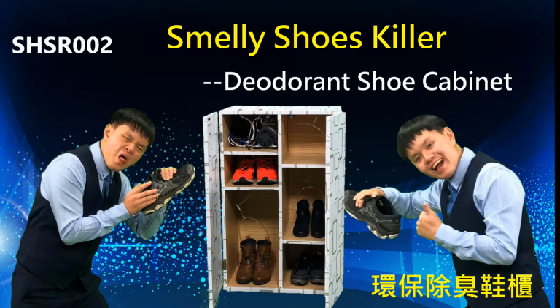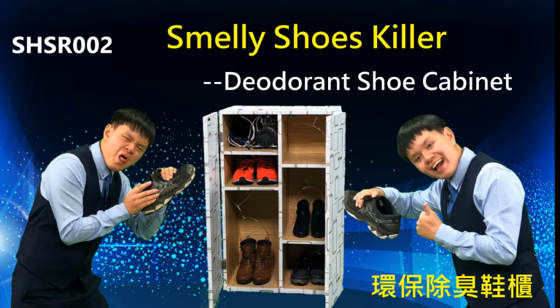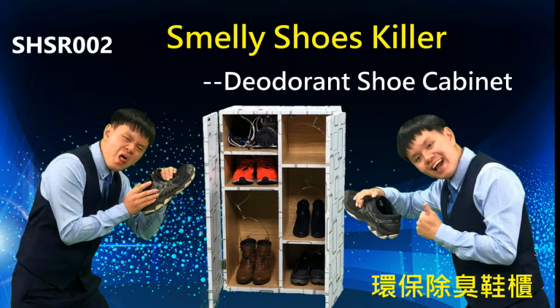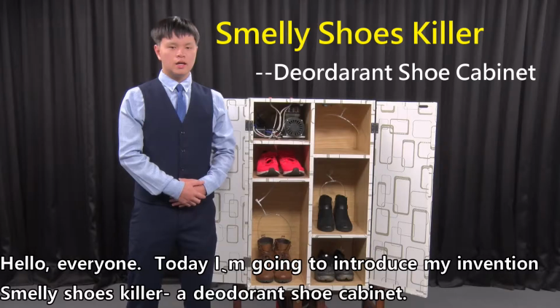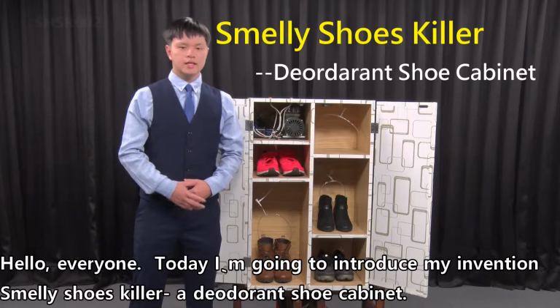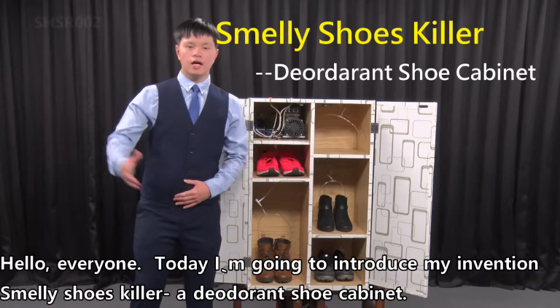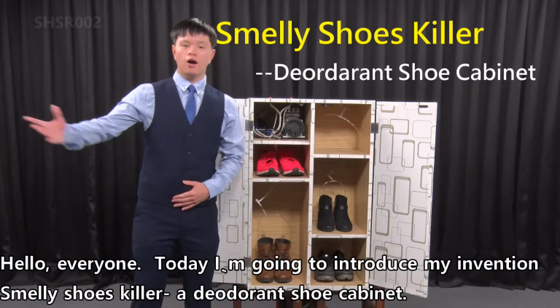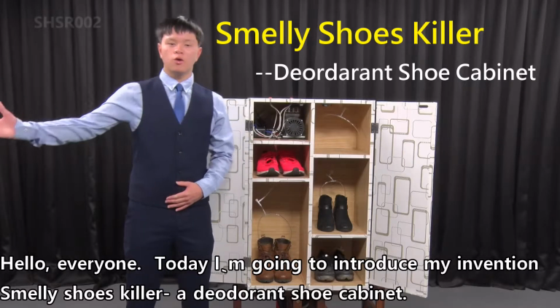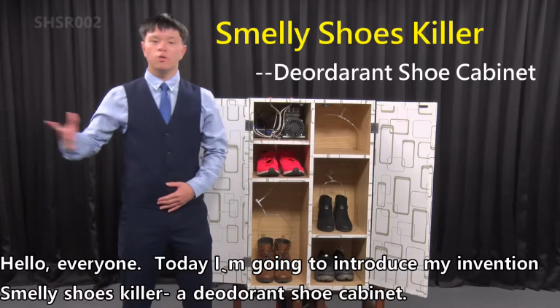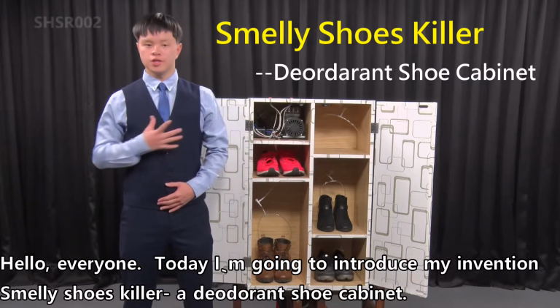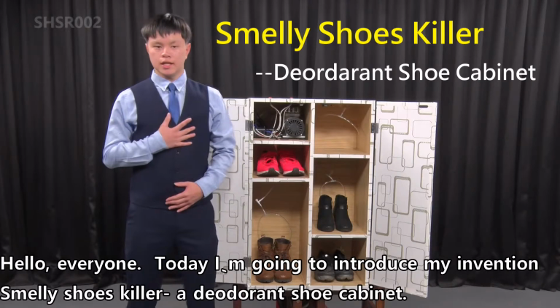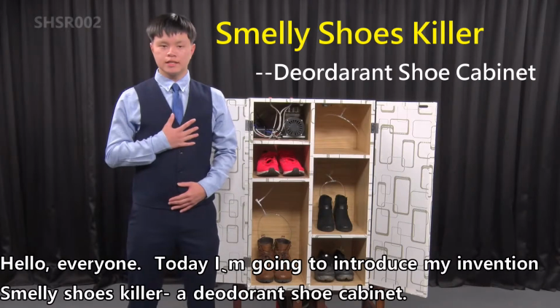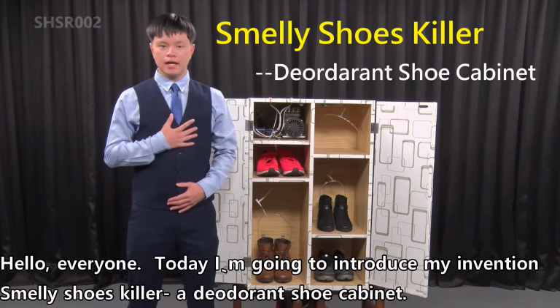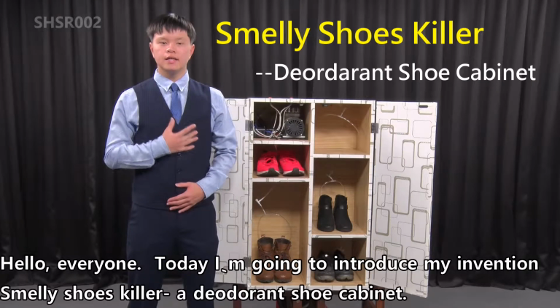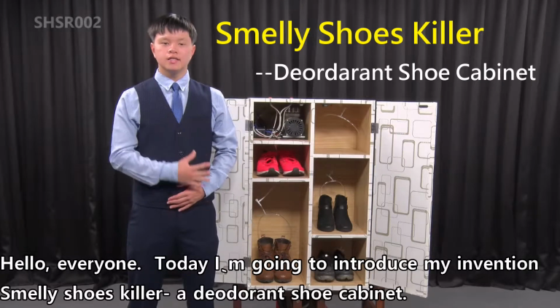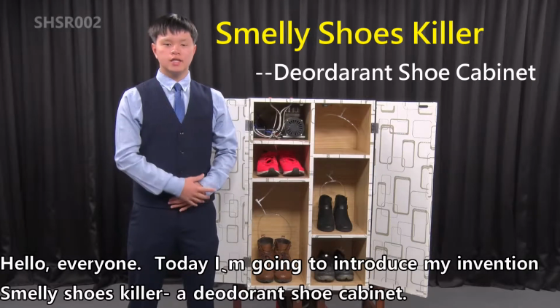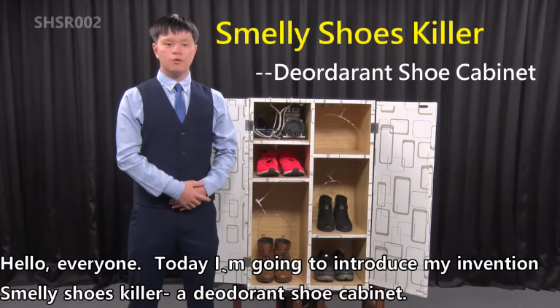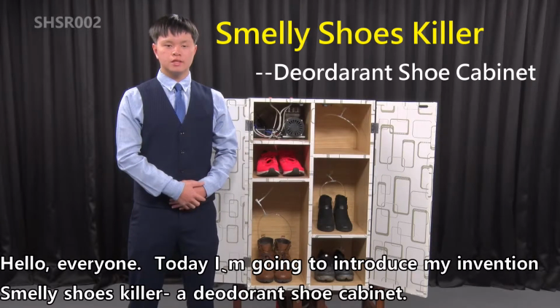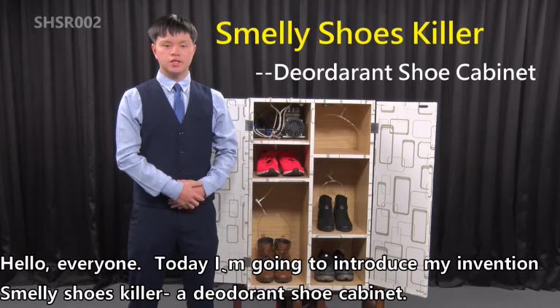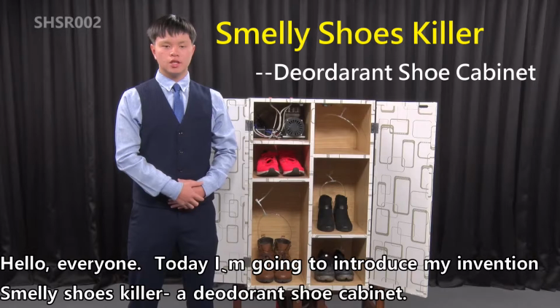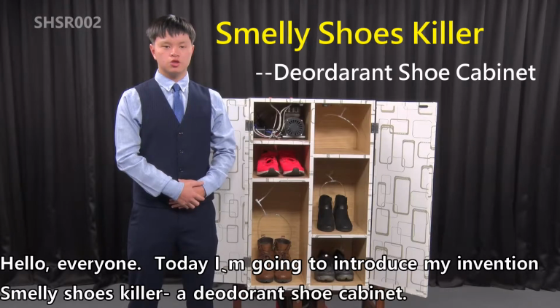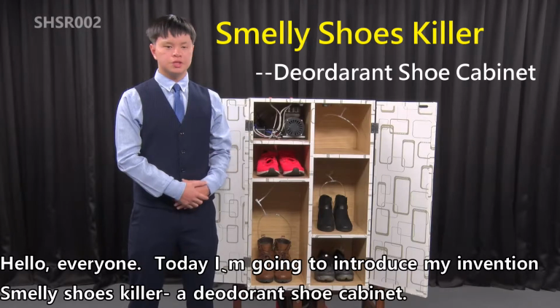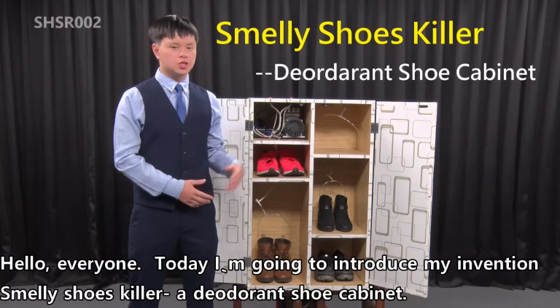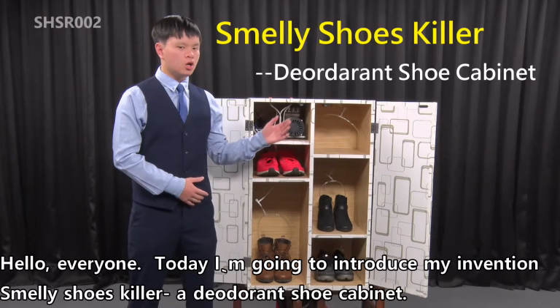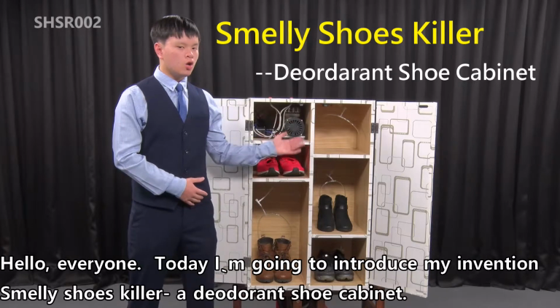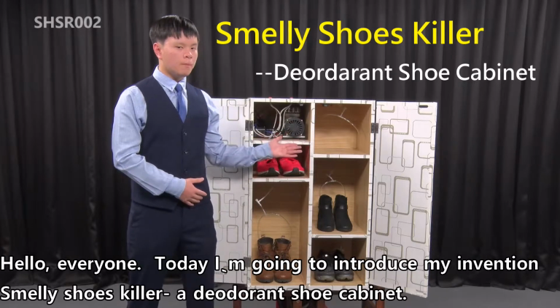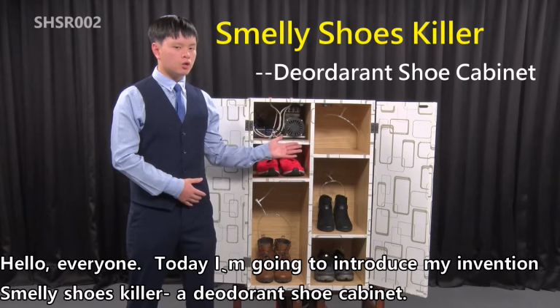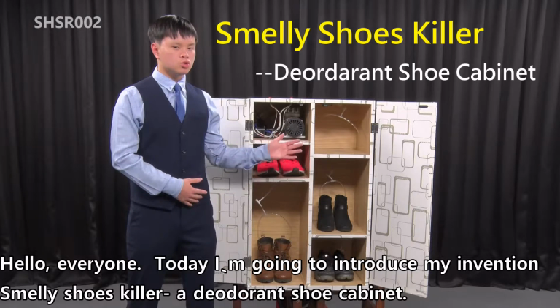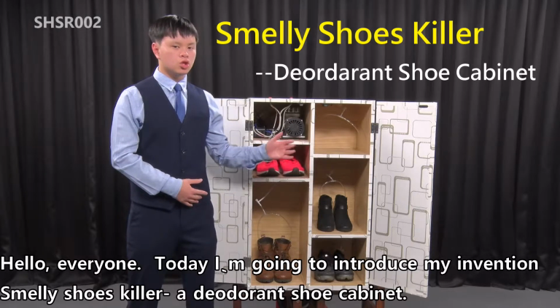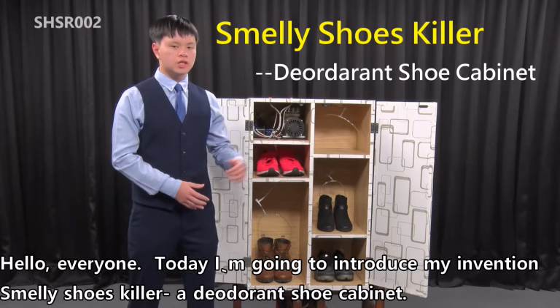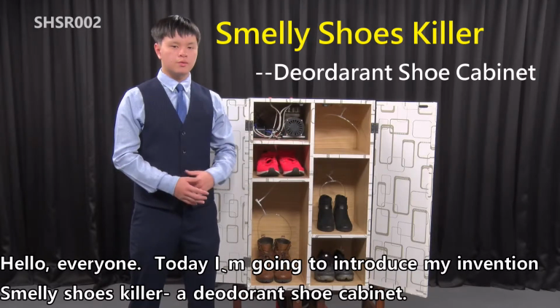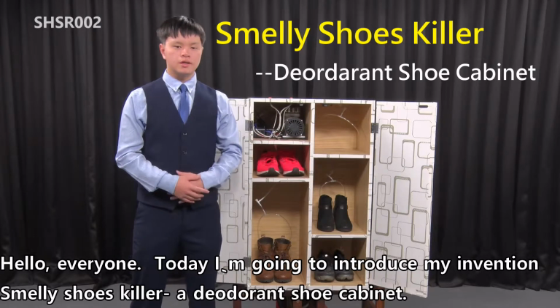Hello everyone, today I'm going to introduce my invention, Smelly Shoes Killer, a deodorant shoe cabinet.